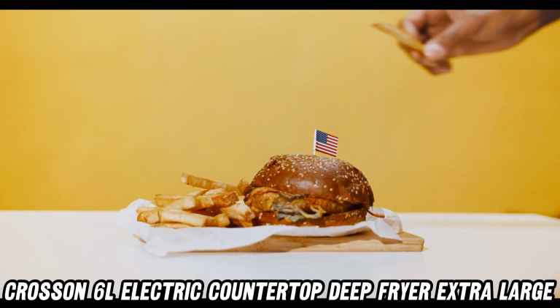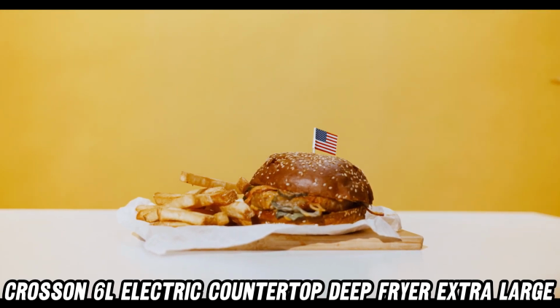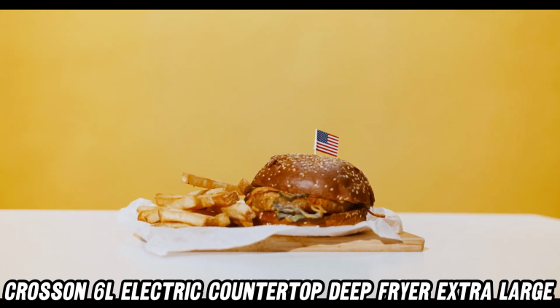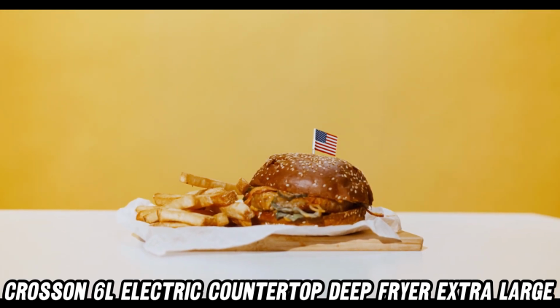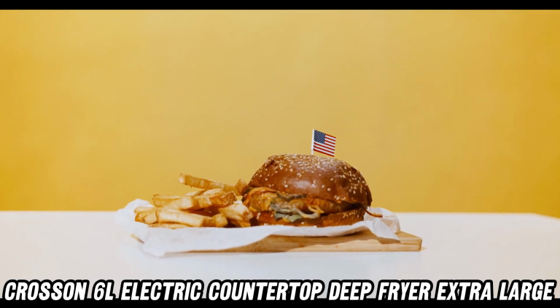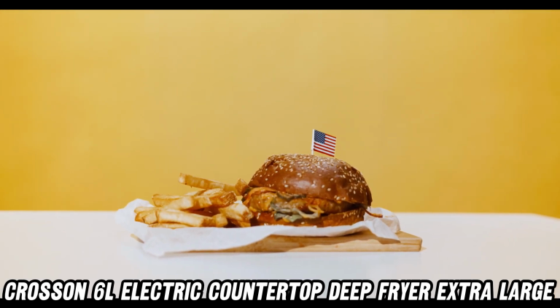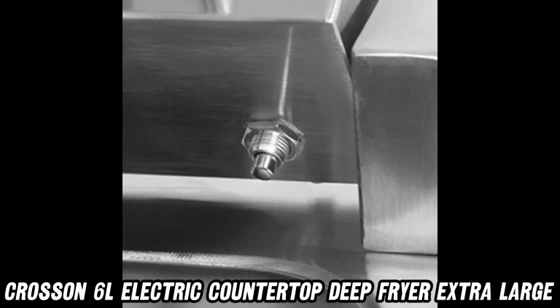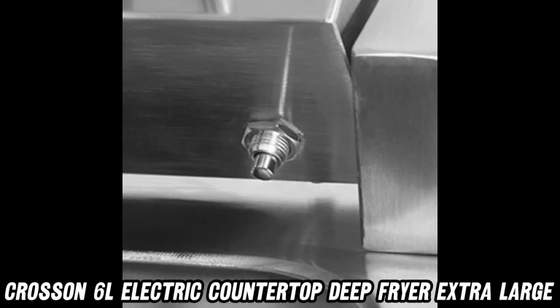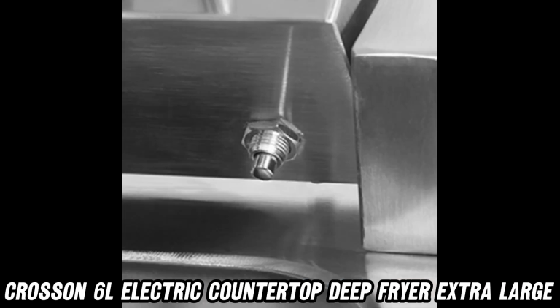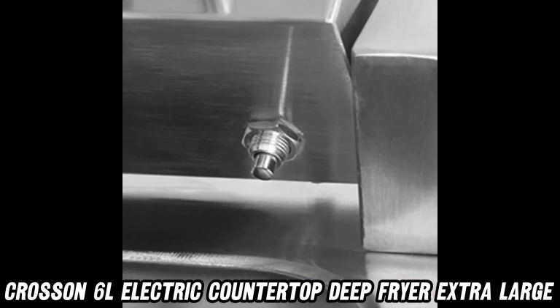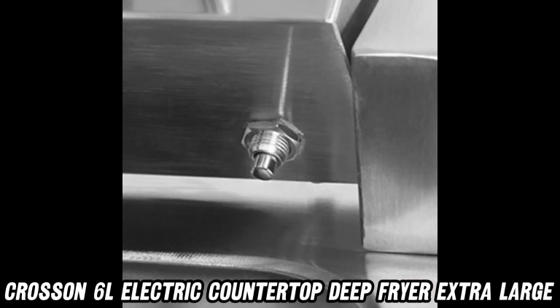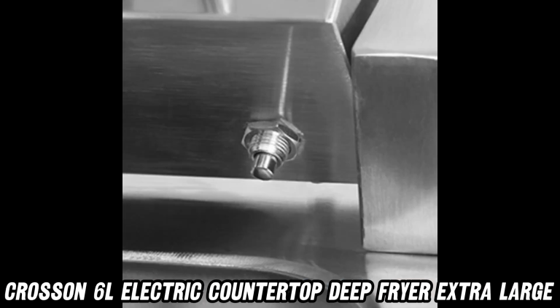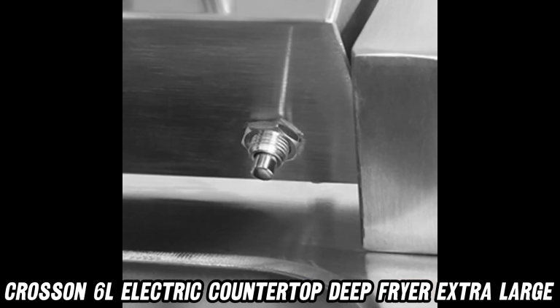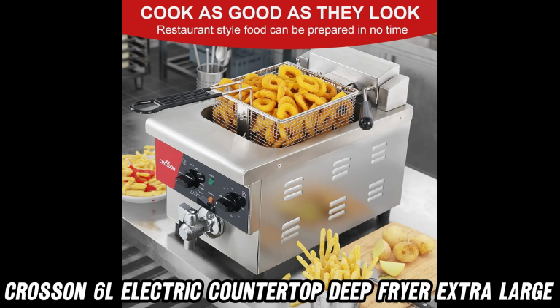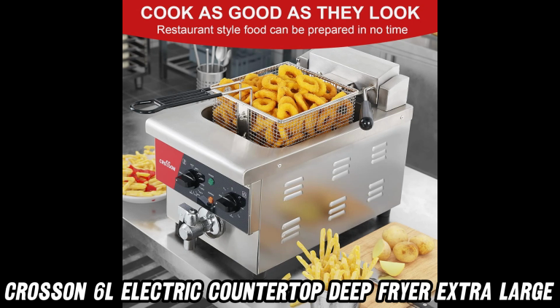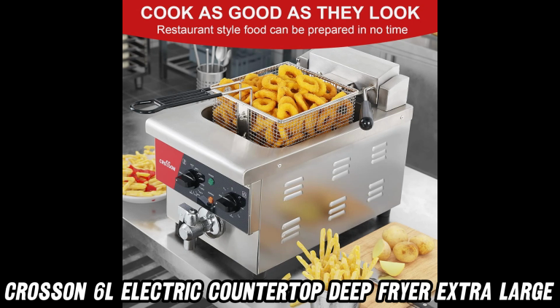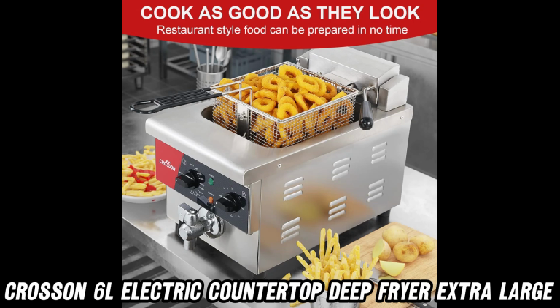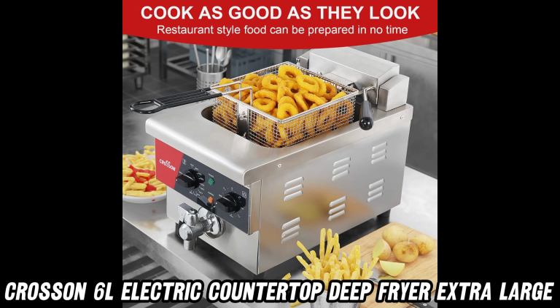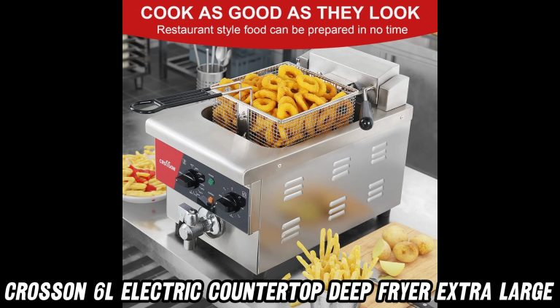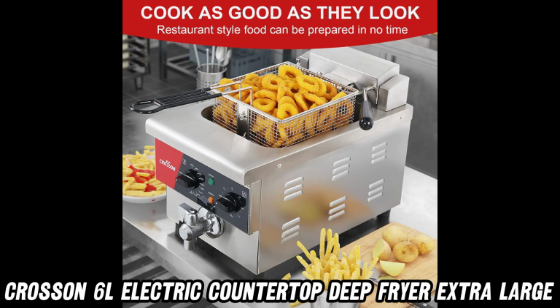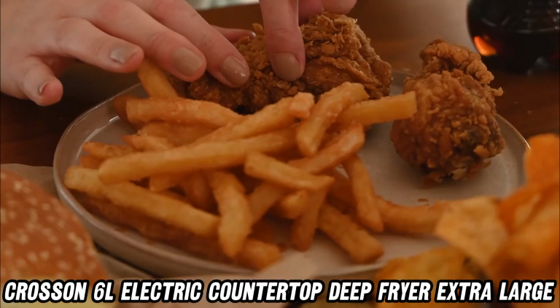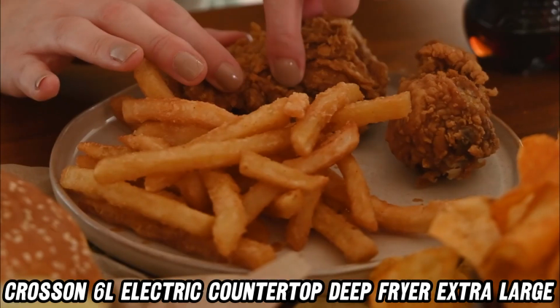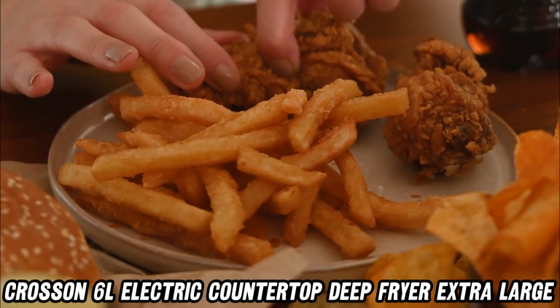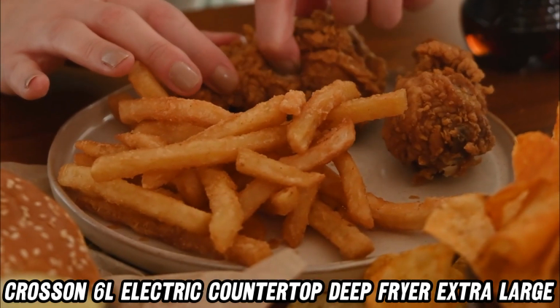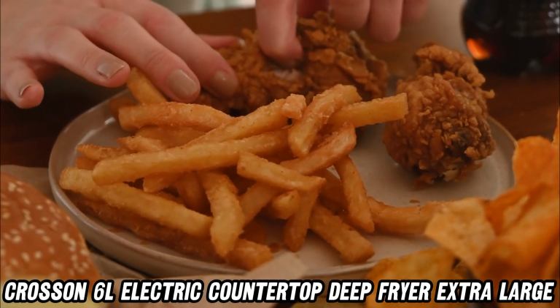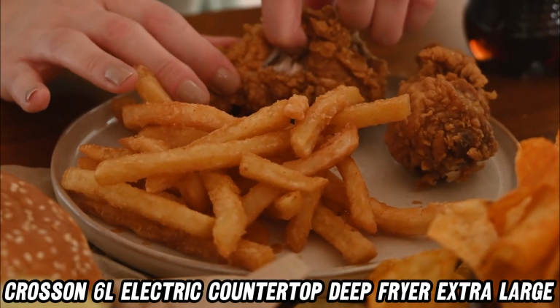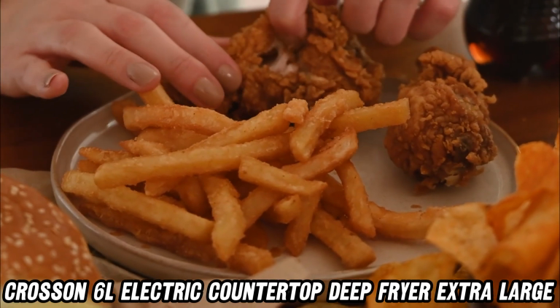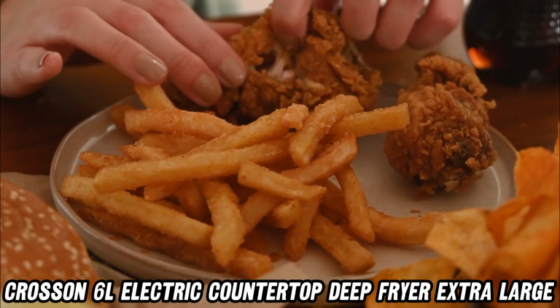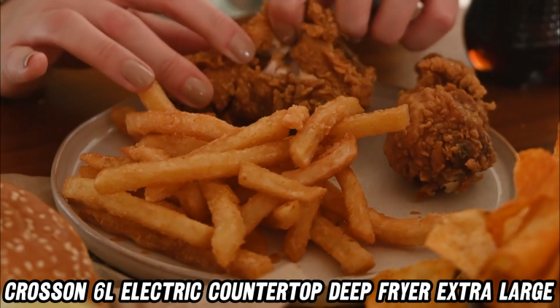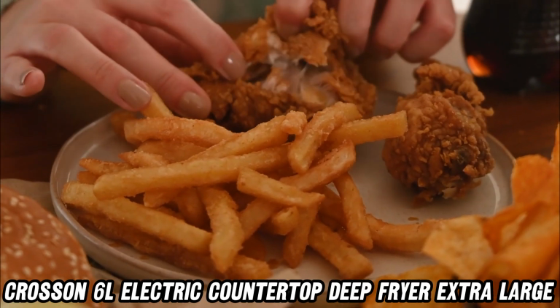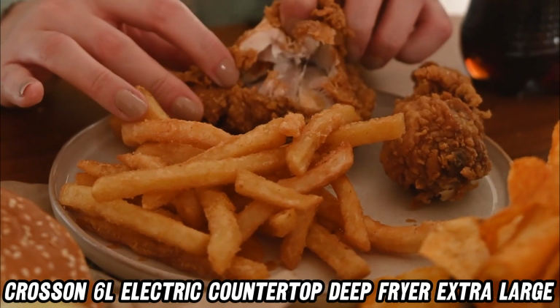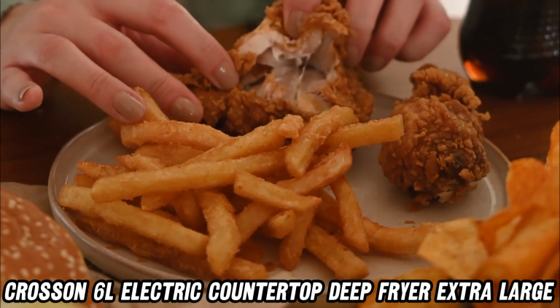Wondering about the basket? It's large, solid, and easy to assemble — no more fiddling with flimsy, hard-to-use baskets.